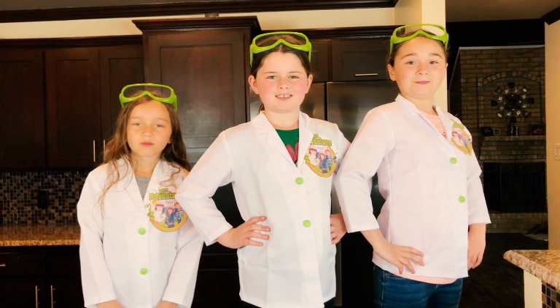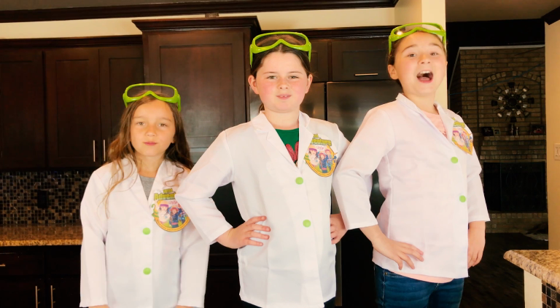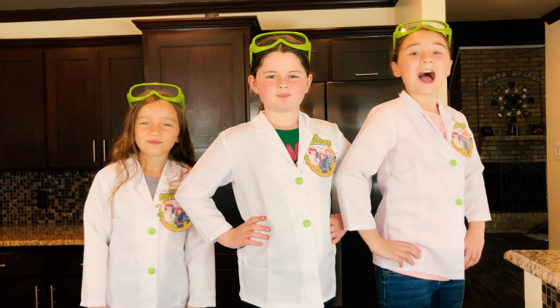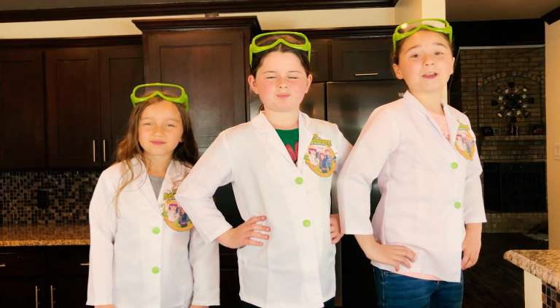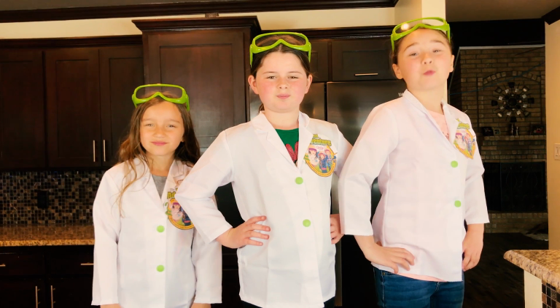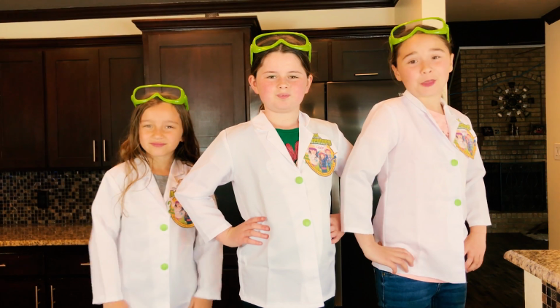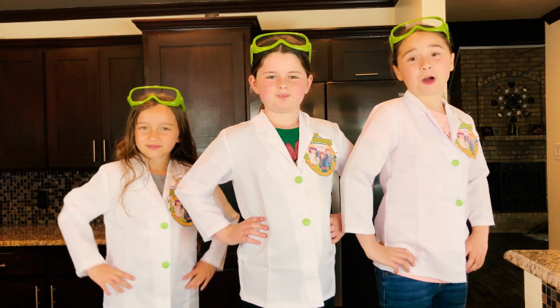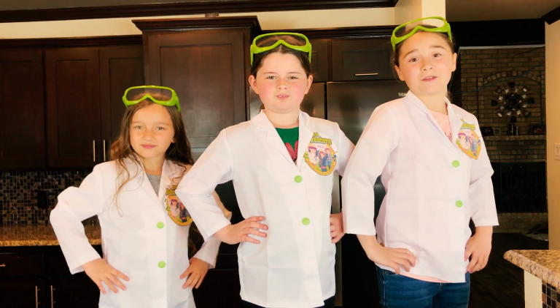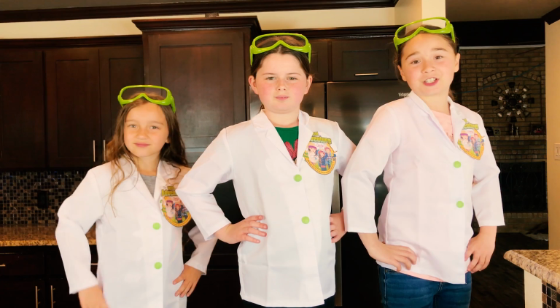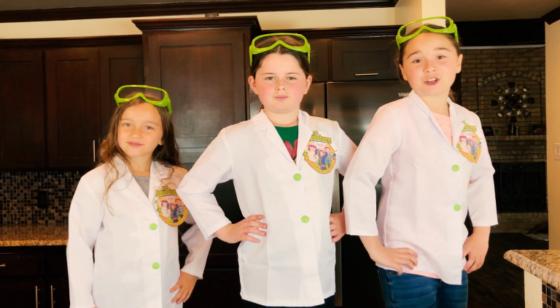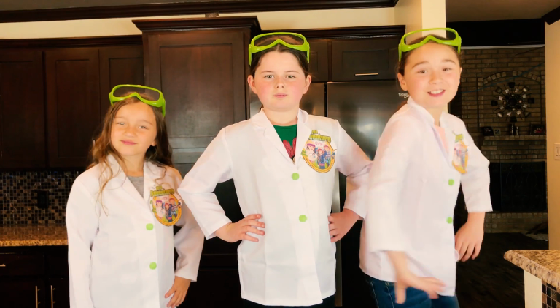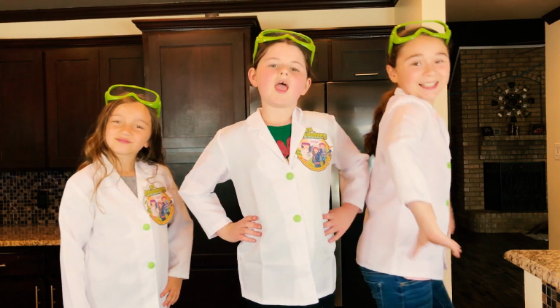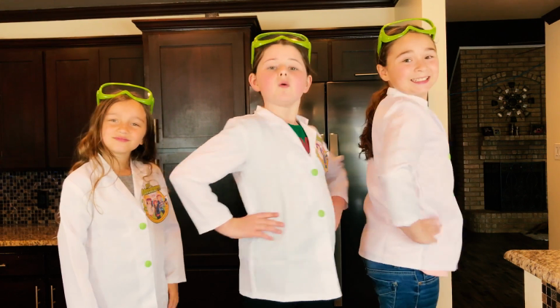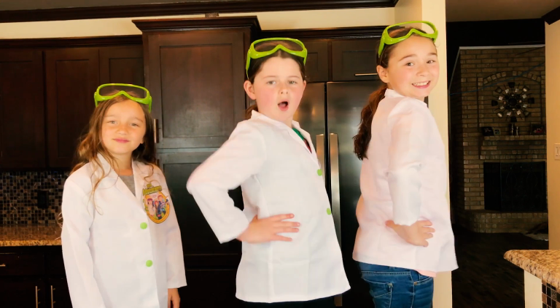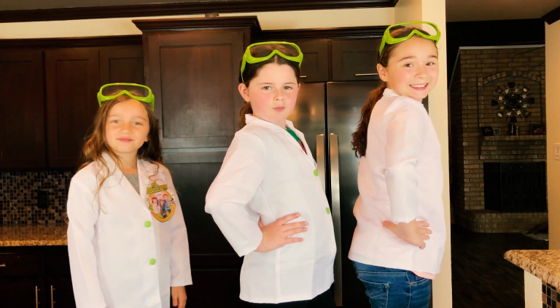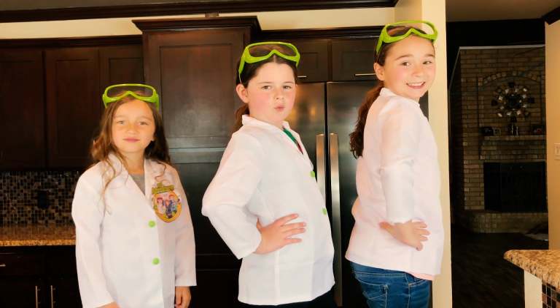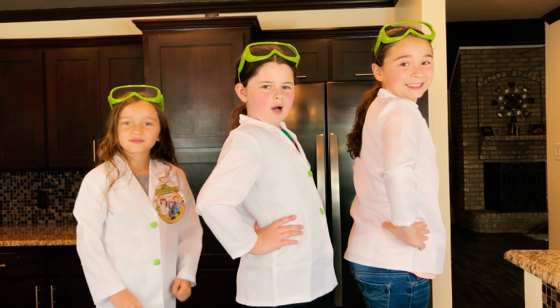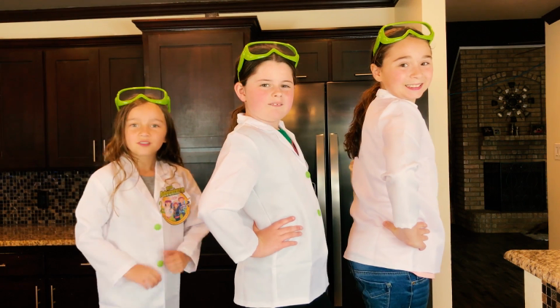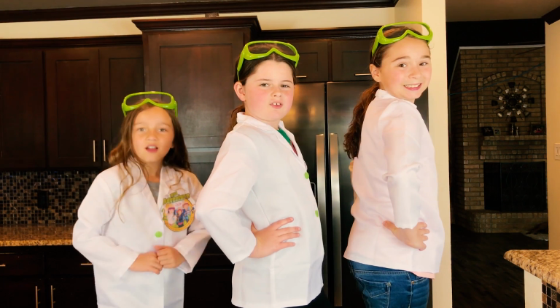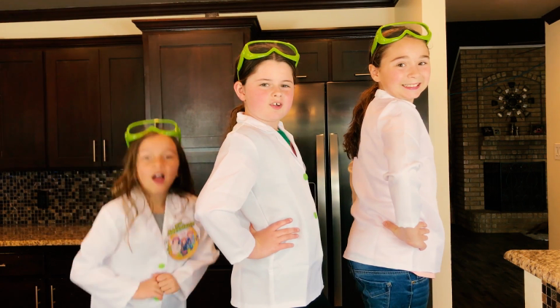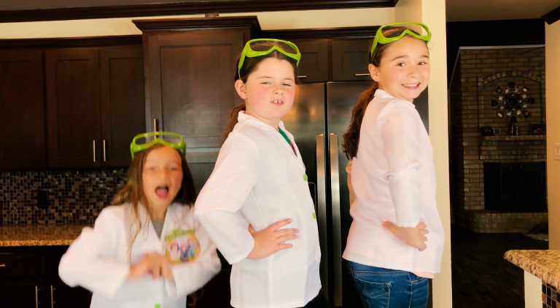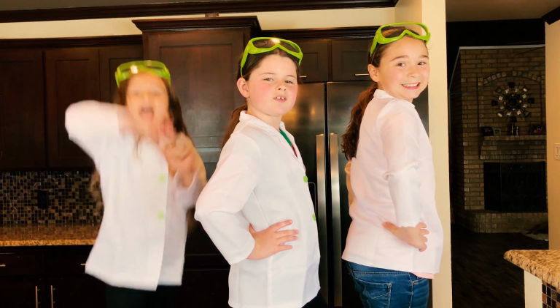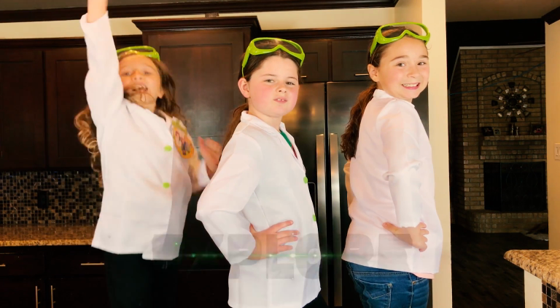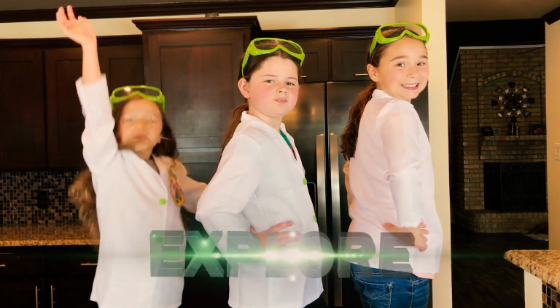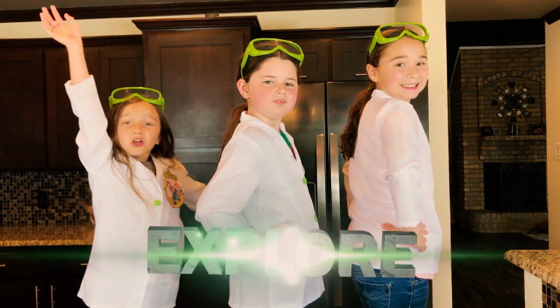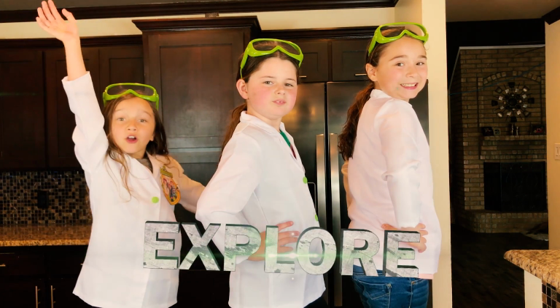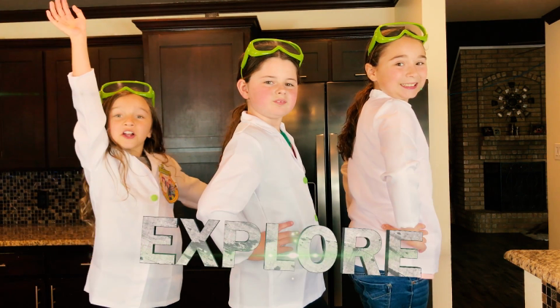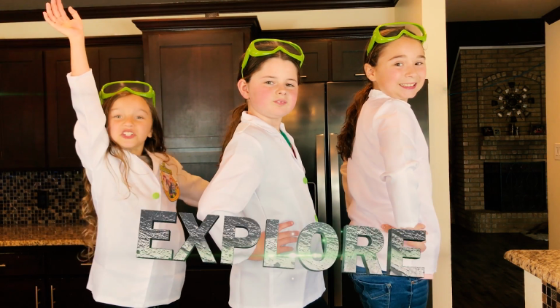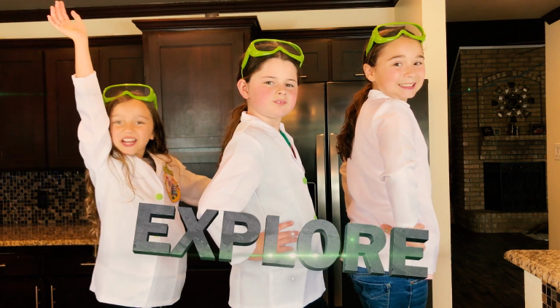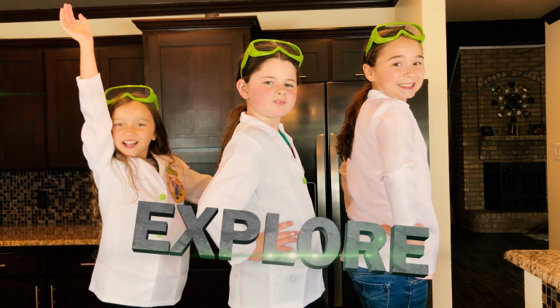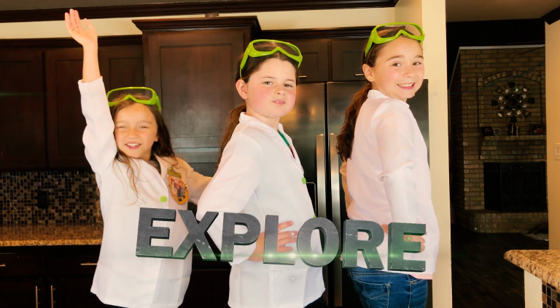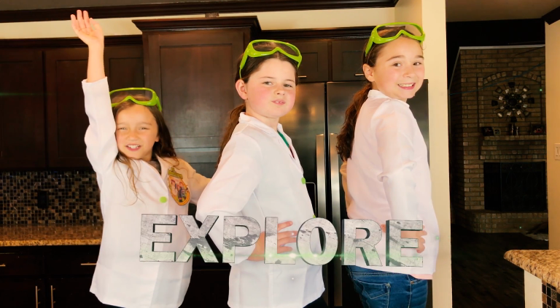Hi, we're the Y Adventure Girls and welcome to the Y Adventure Girls Explore Channel.